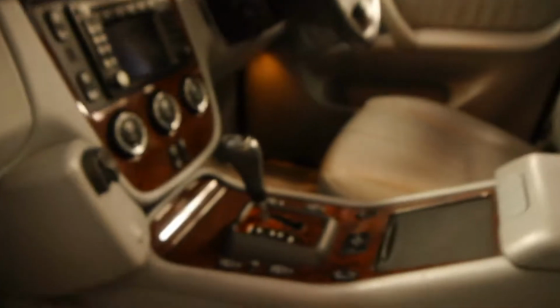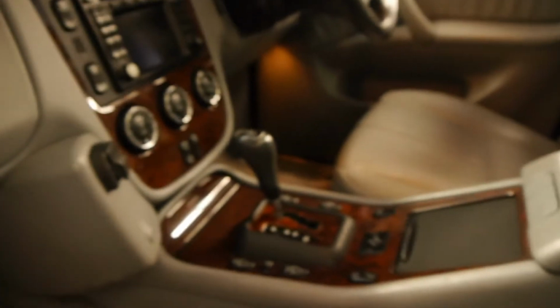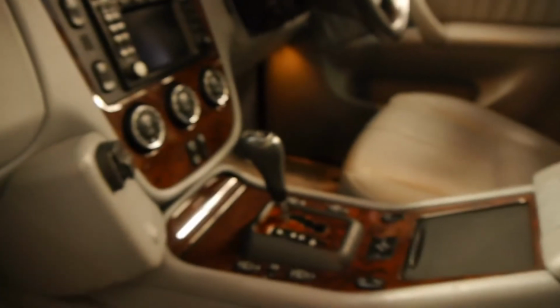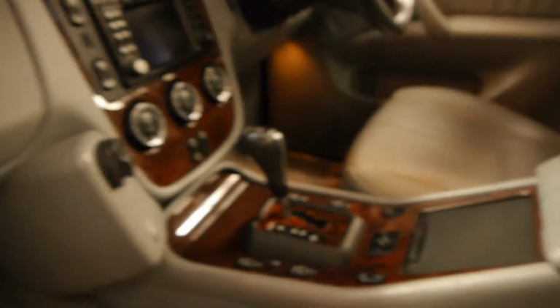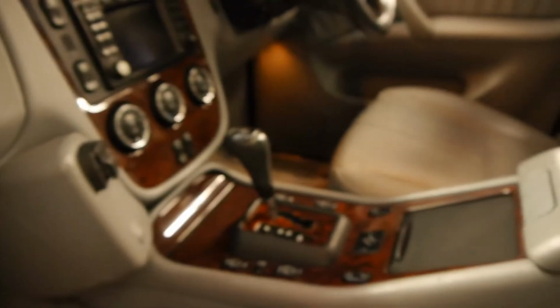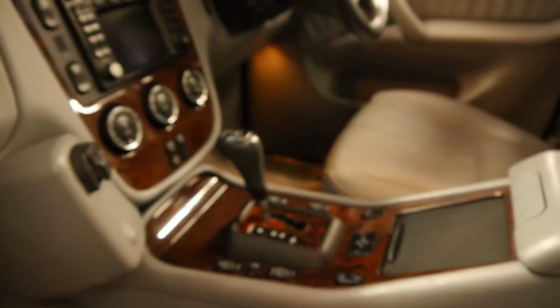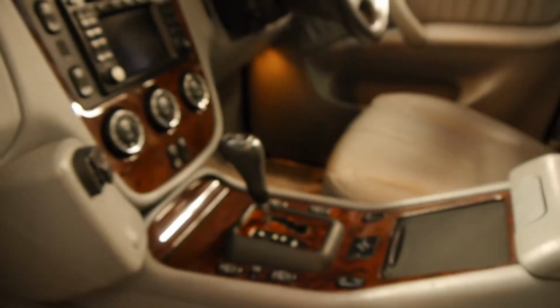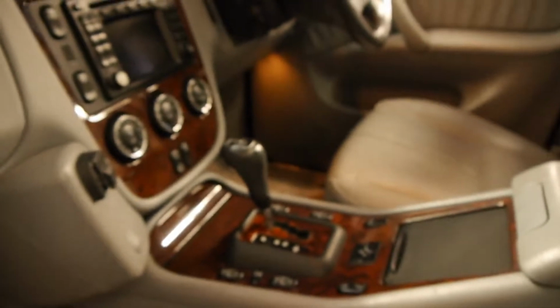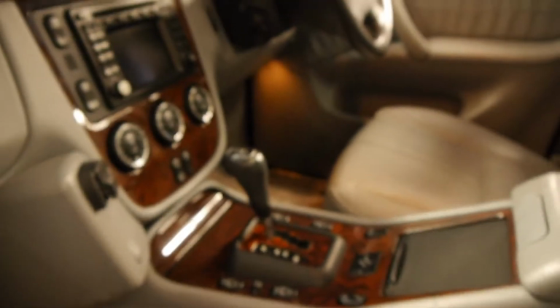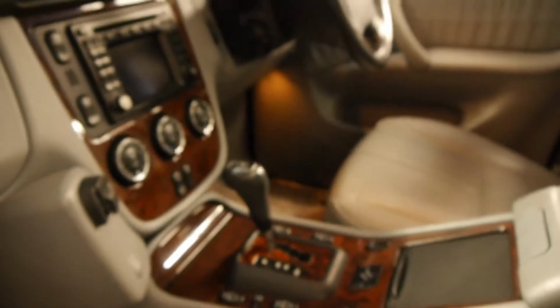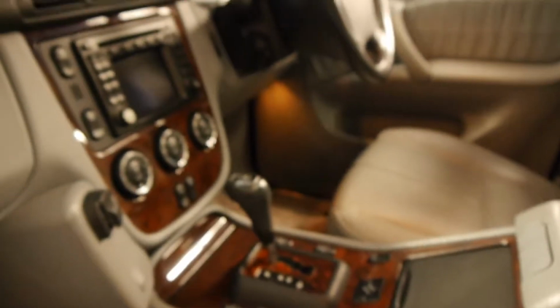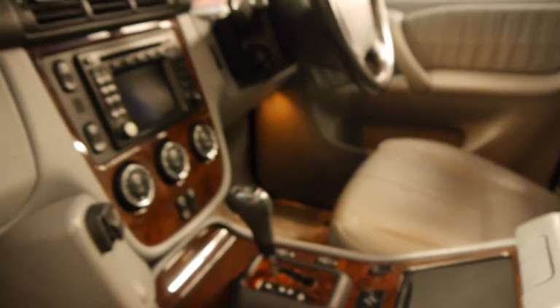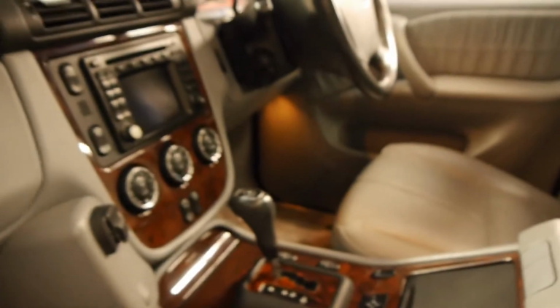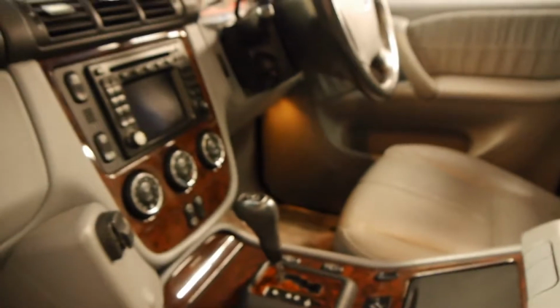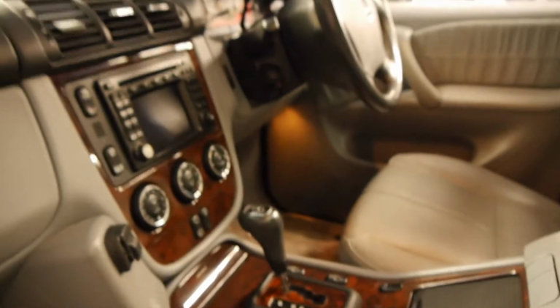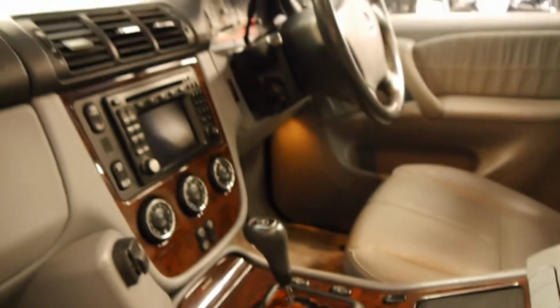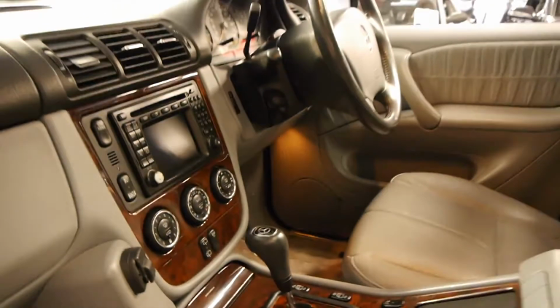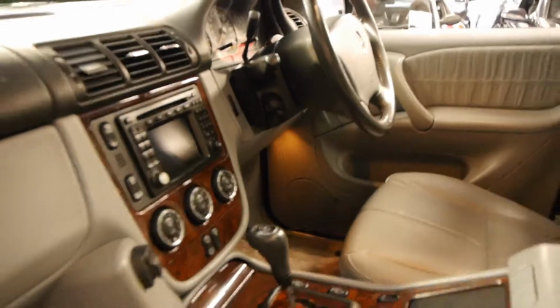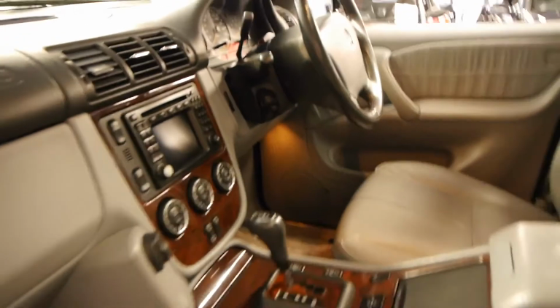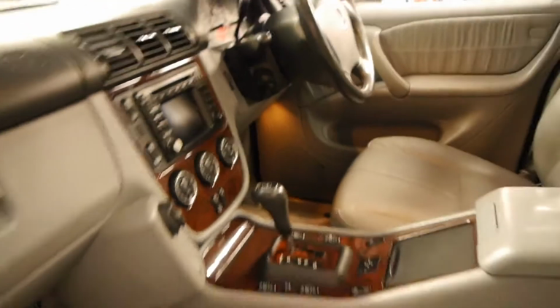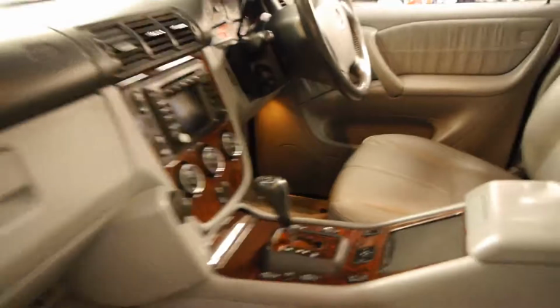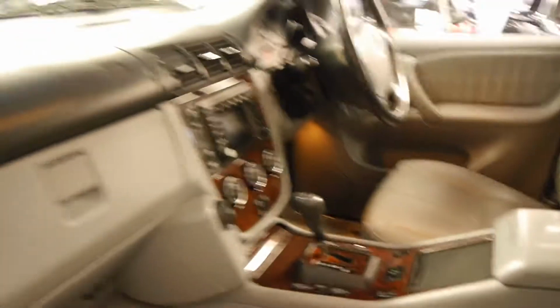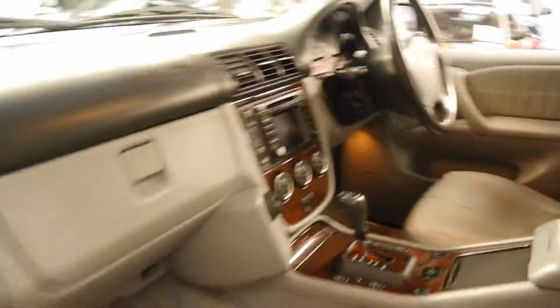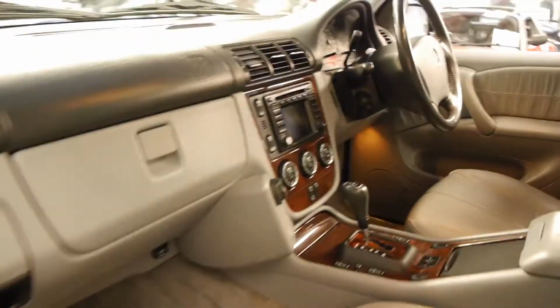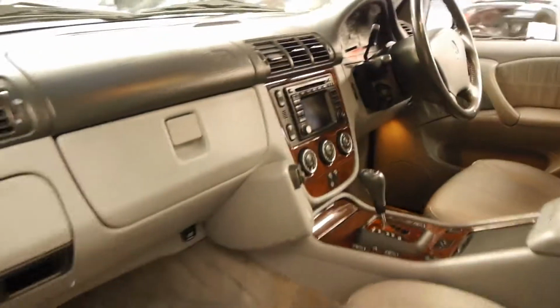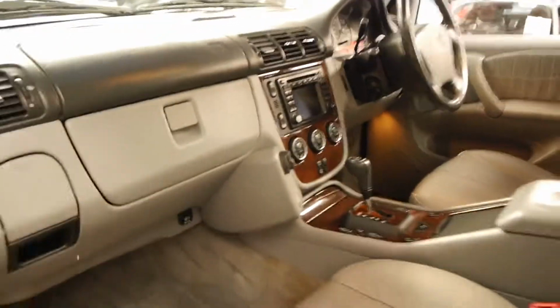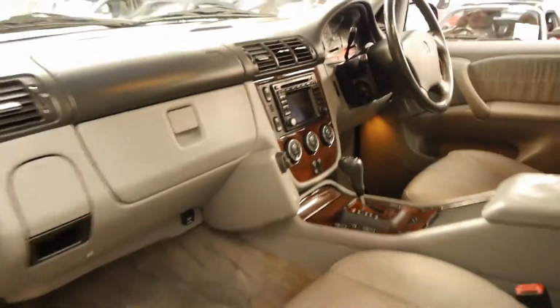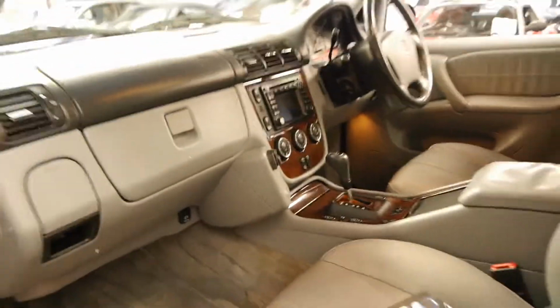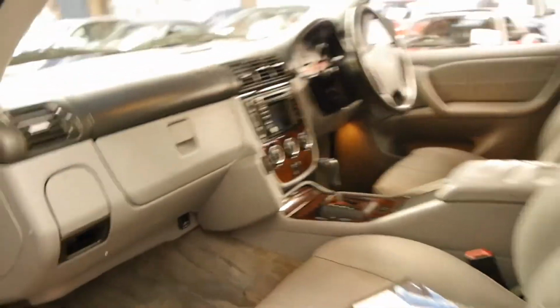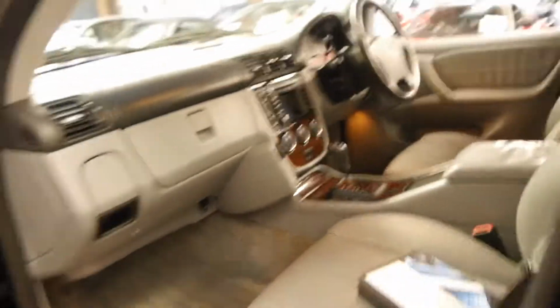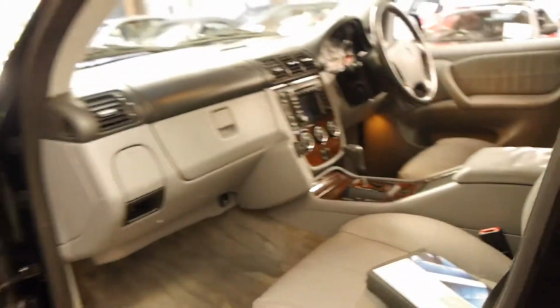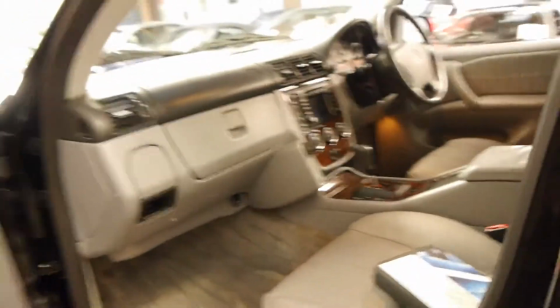It's got the Tiptronic gearbox as well, and these have low range.